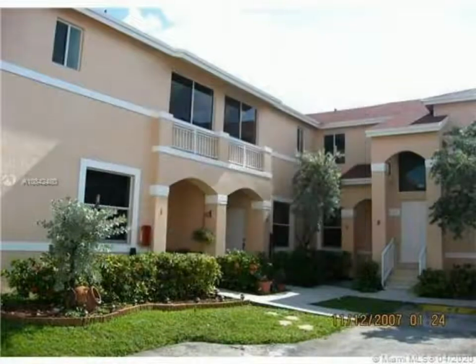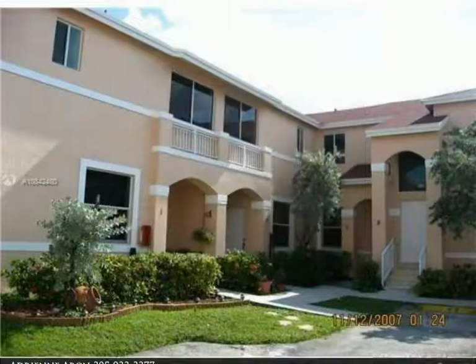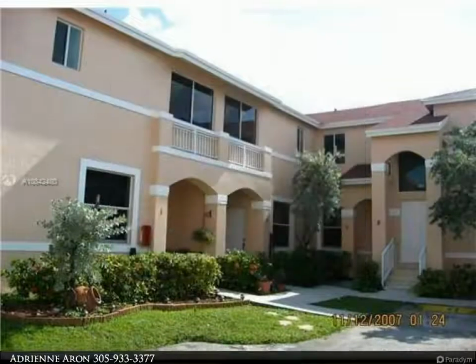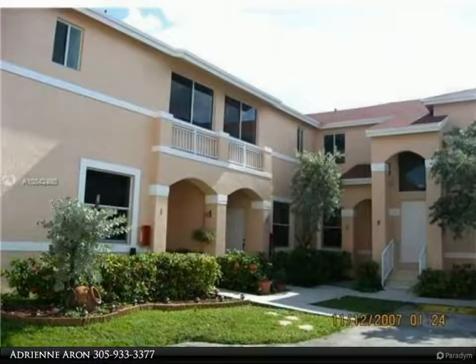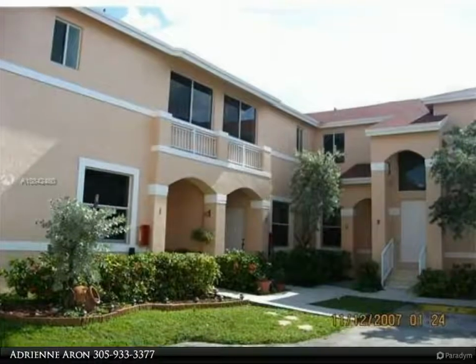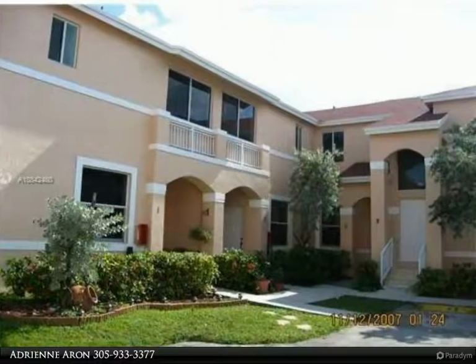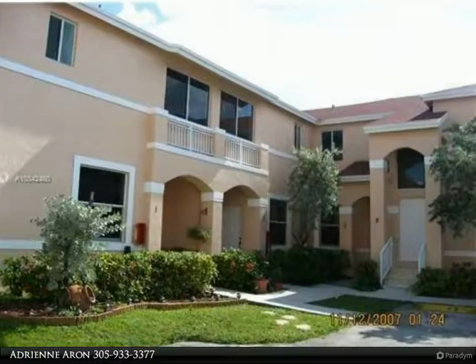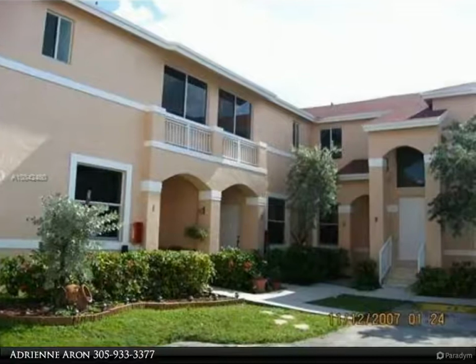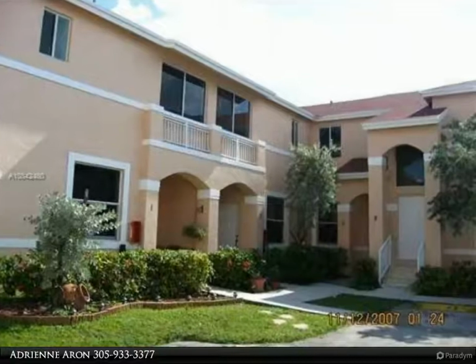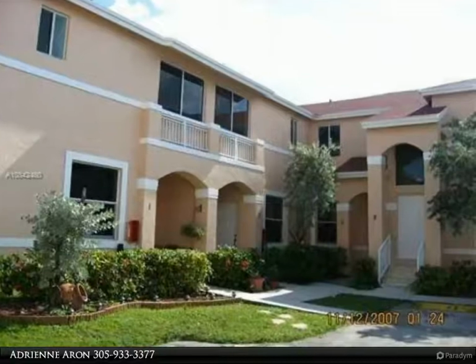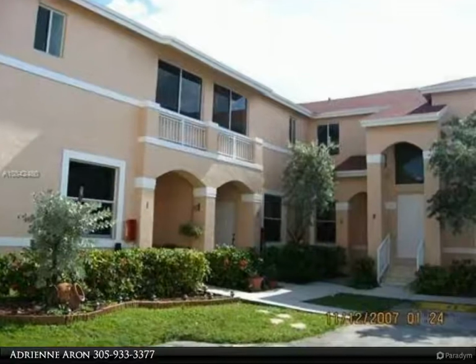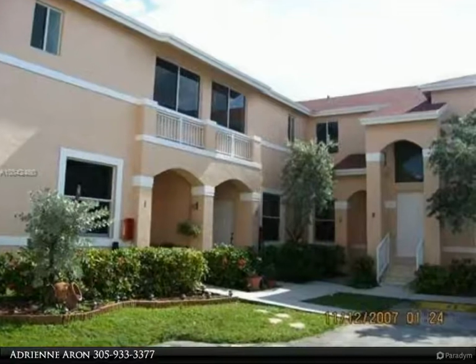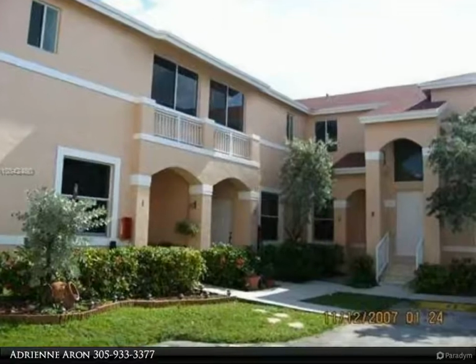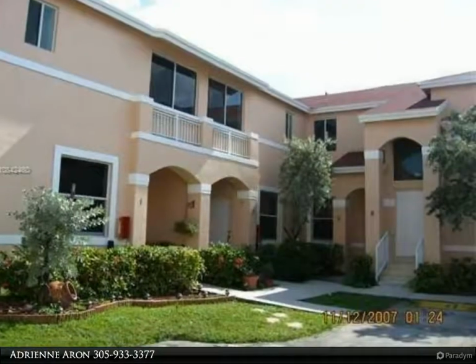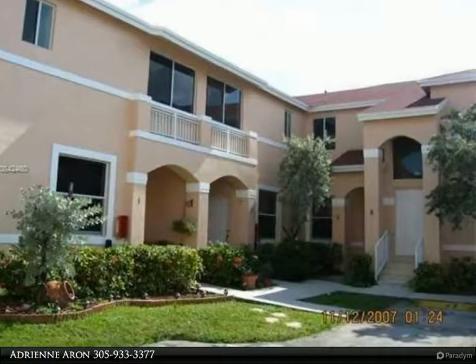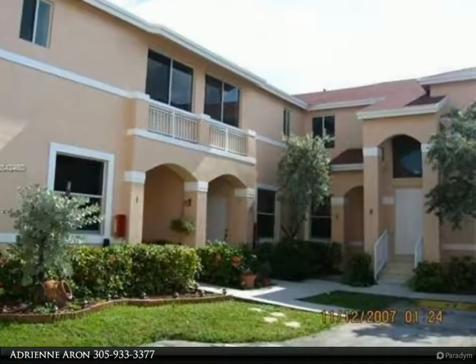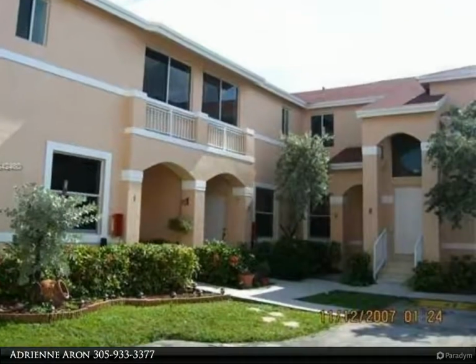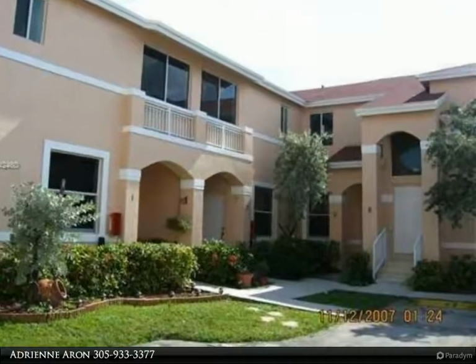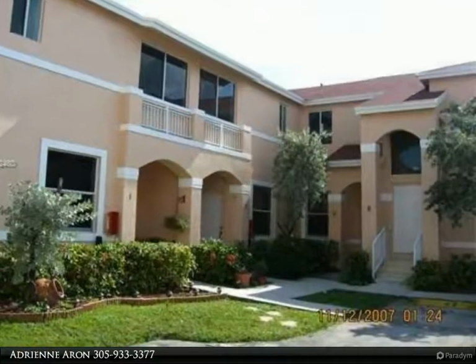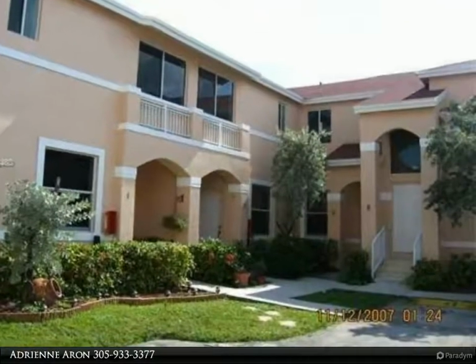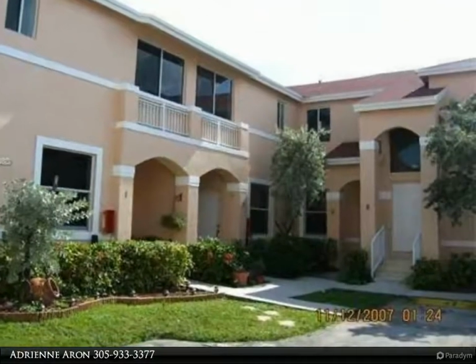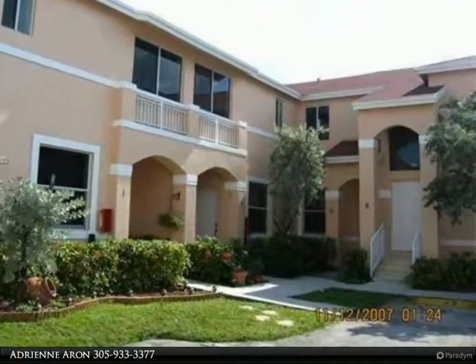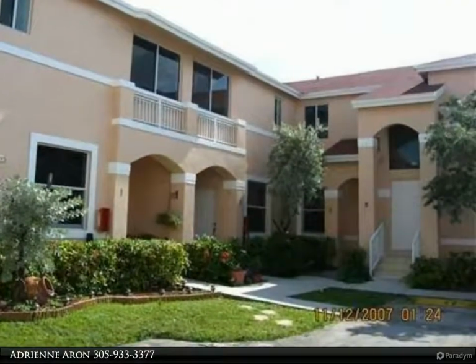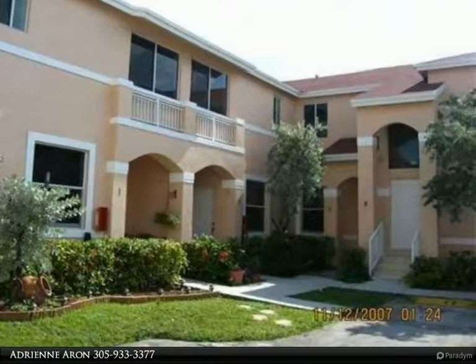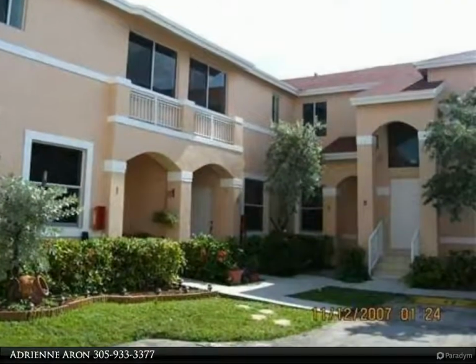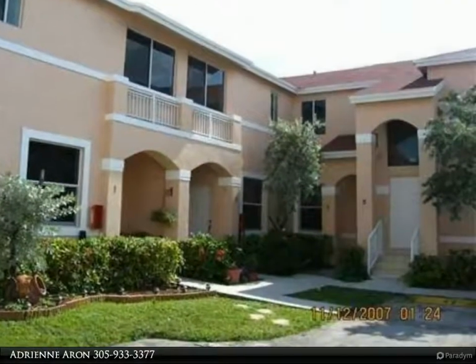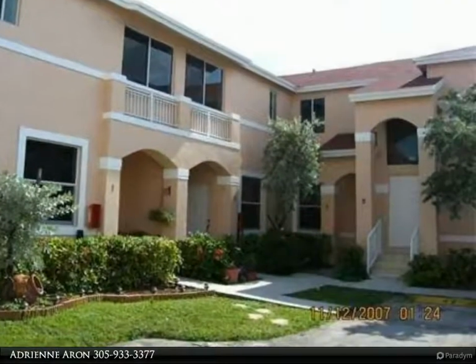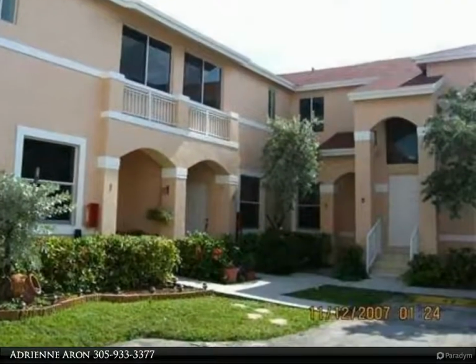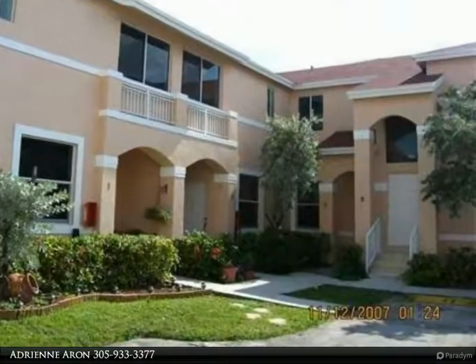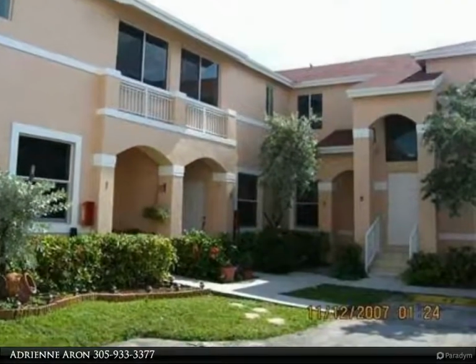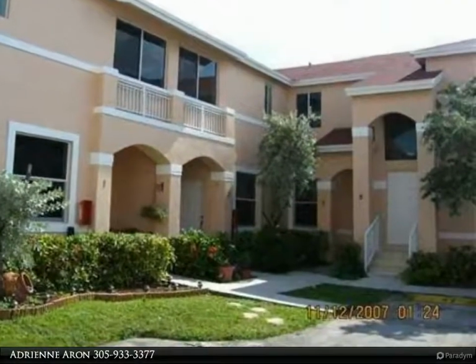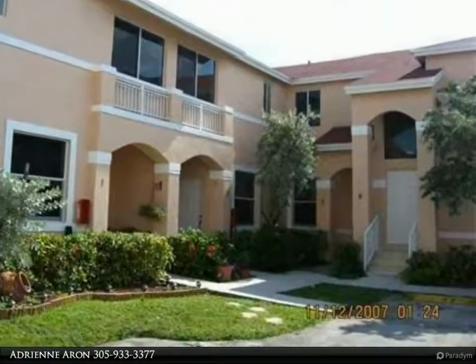This Beachfront Realty Inc. property video is presented by Adrienne Aron.